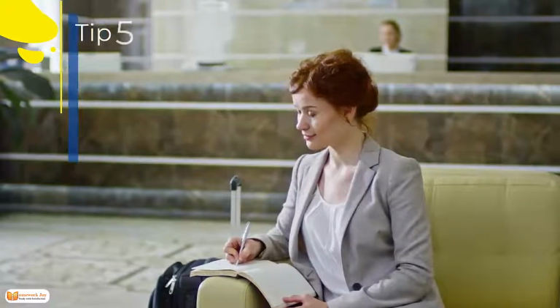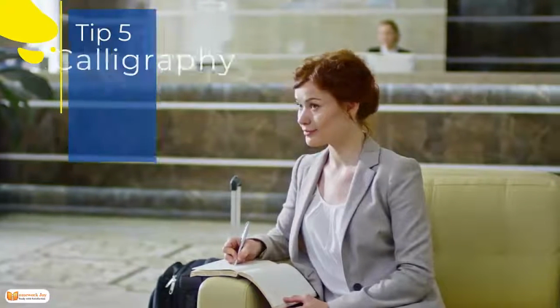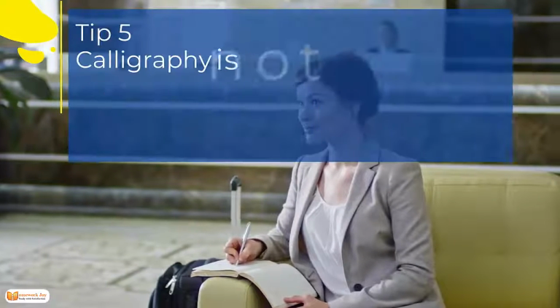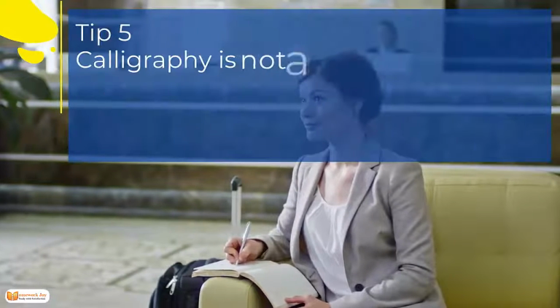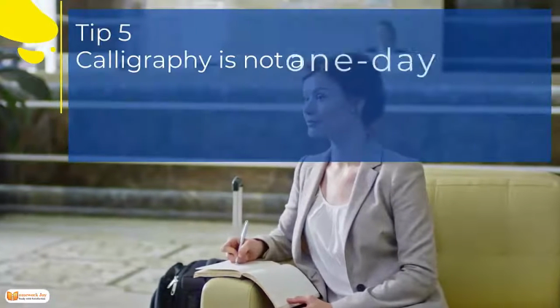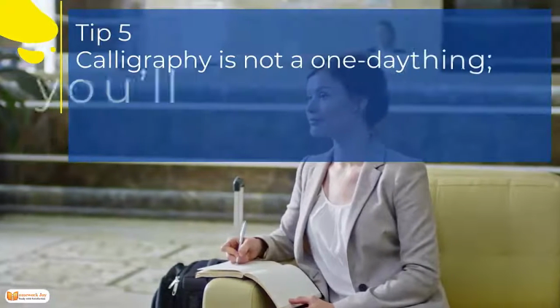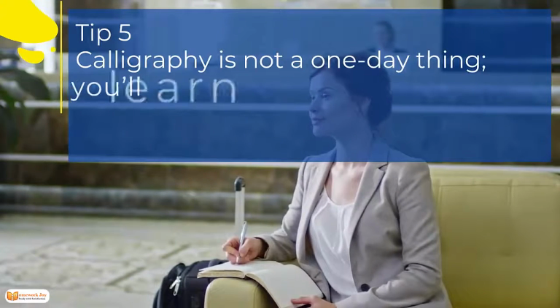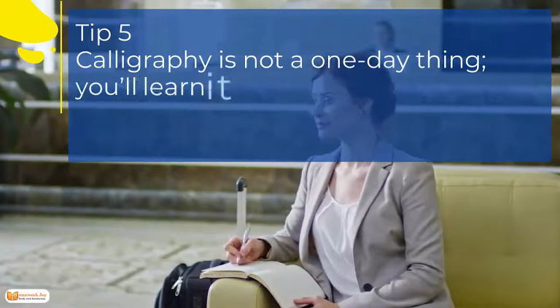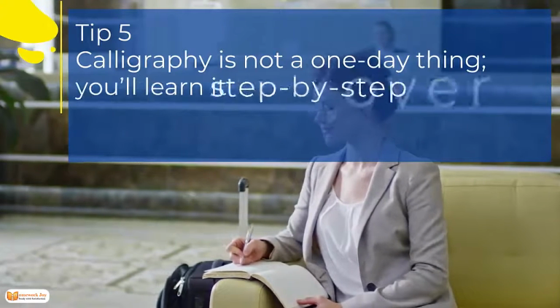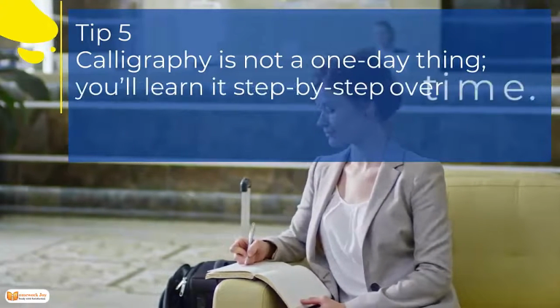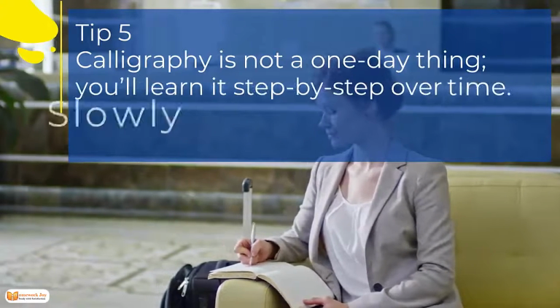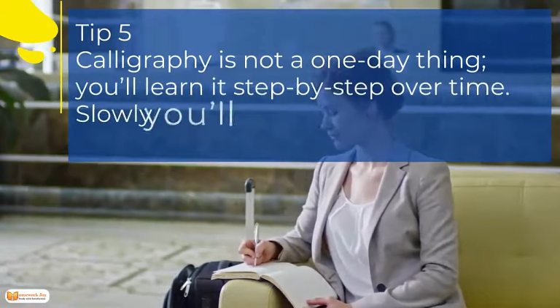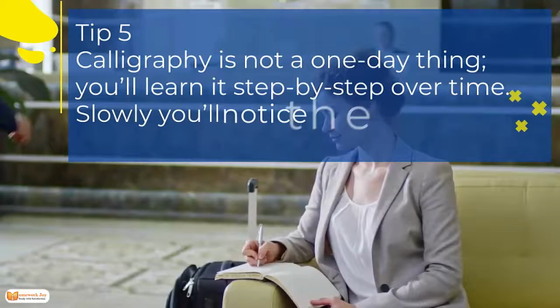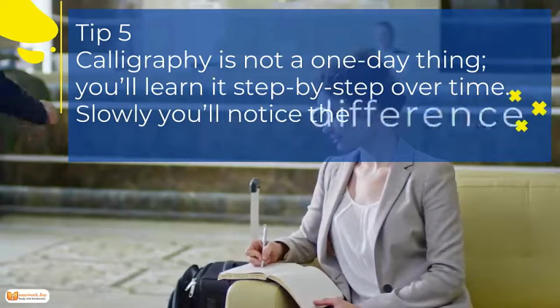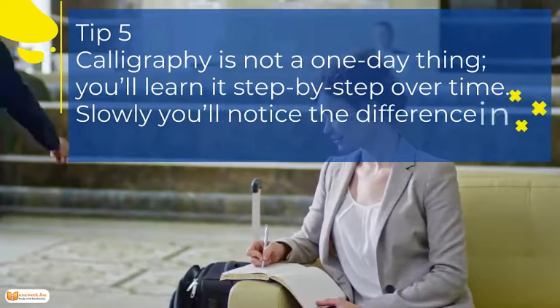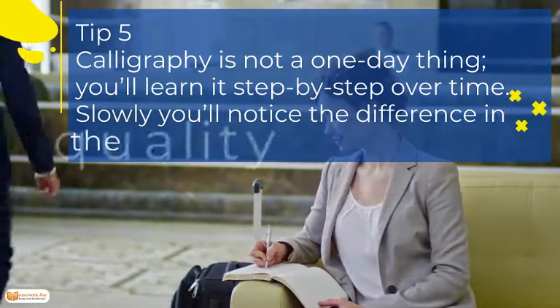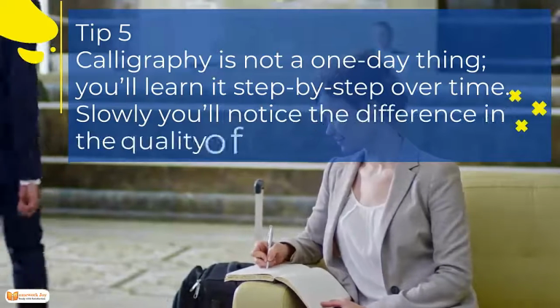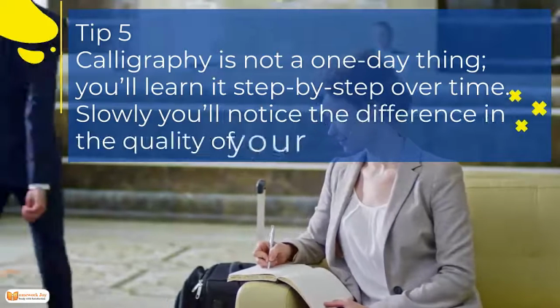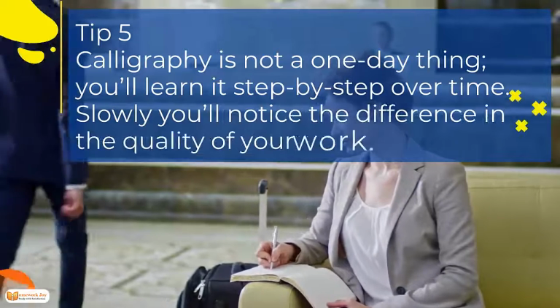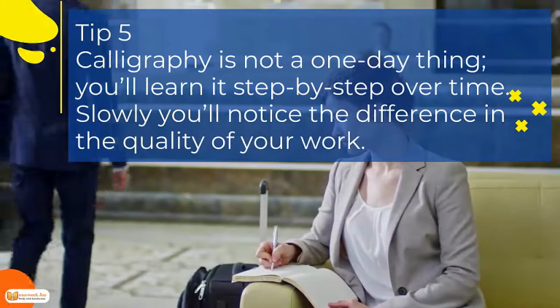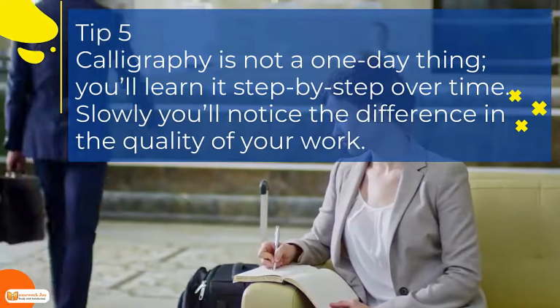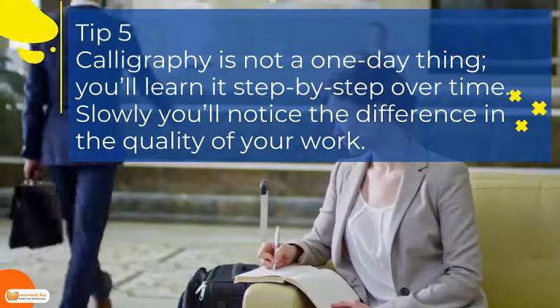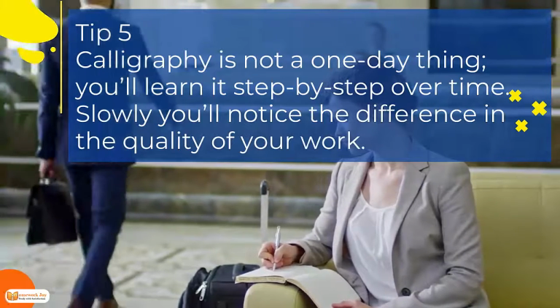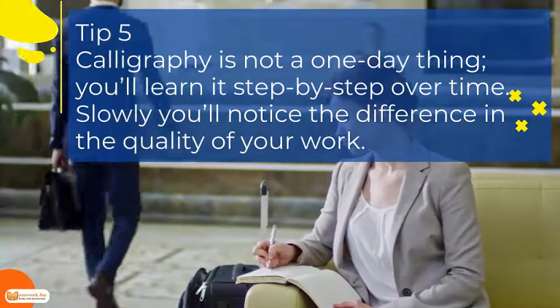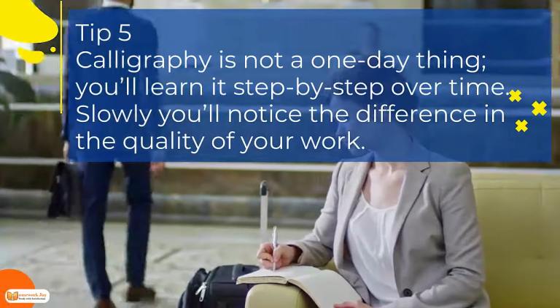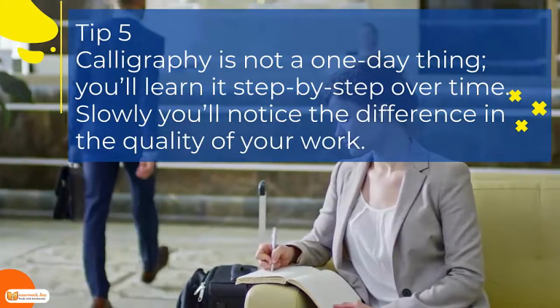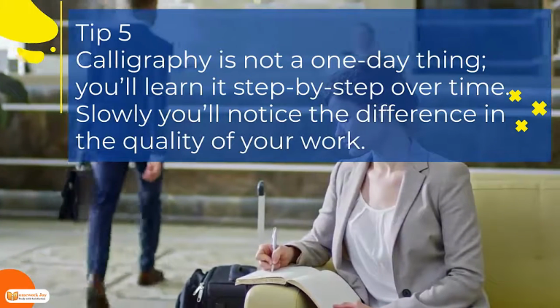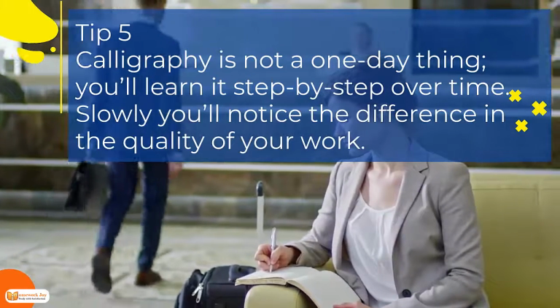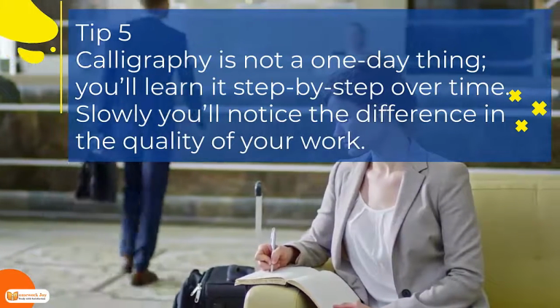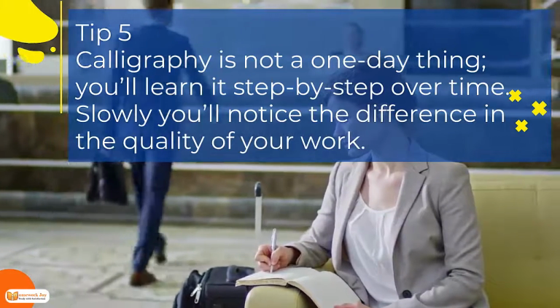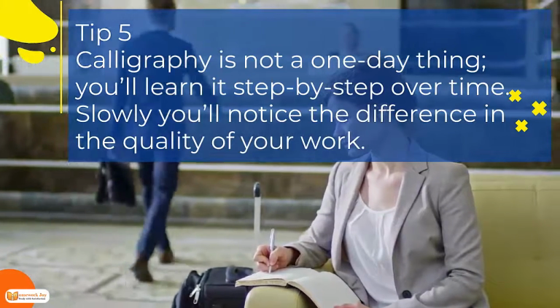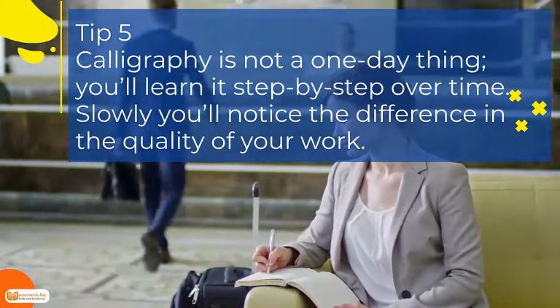Tip 5. Calligraphy is not a one-day thing; you'll learn it step-by-step over time. Slowly you'll notice the difference in the quality of your work.